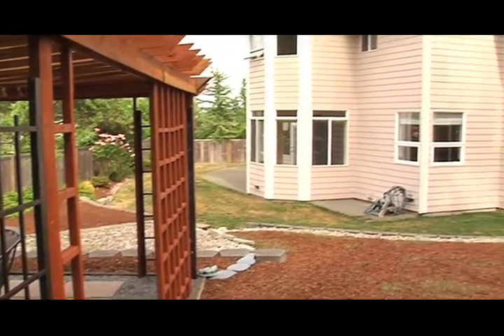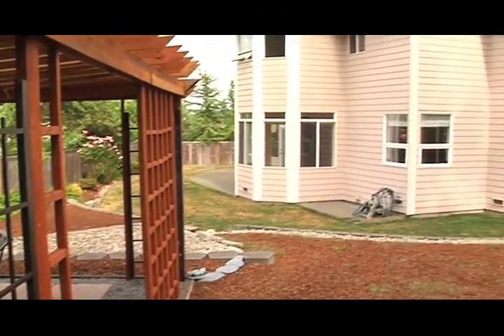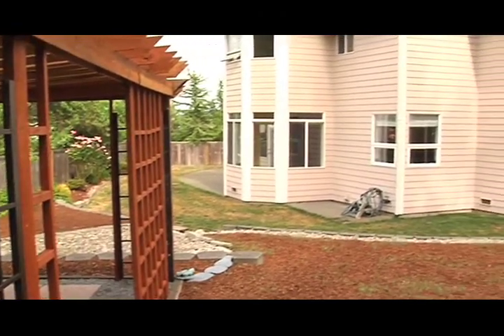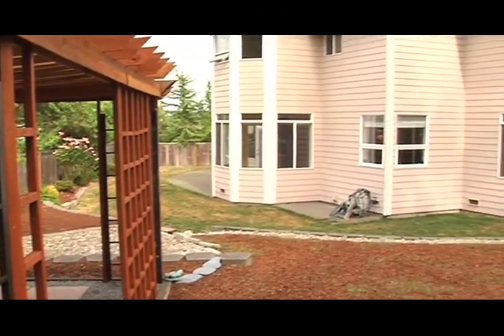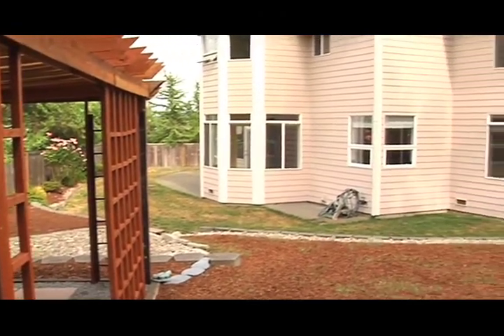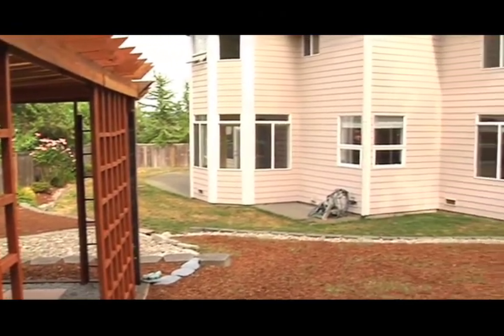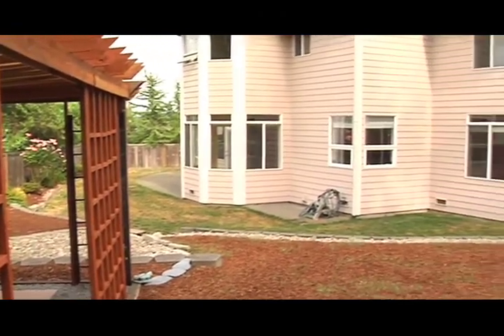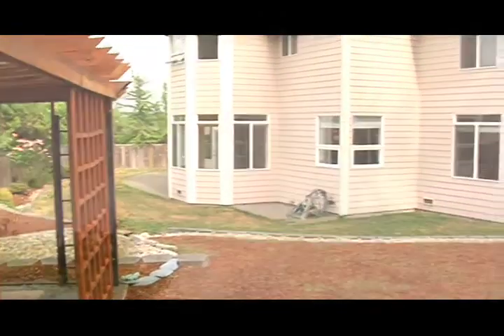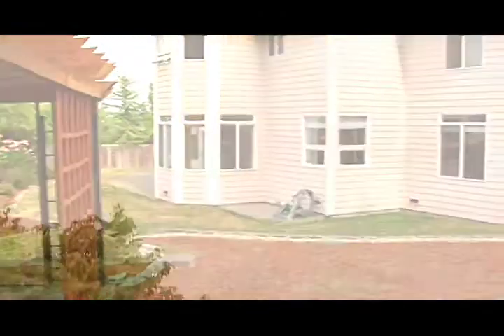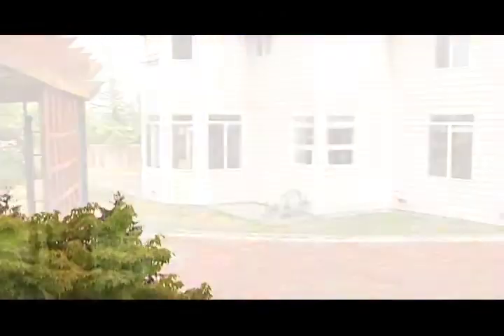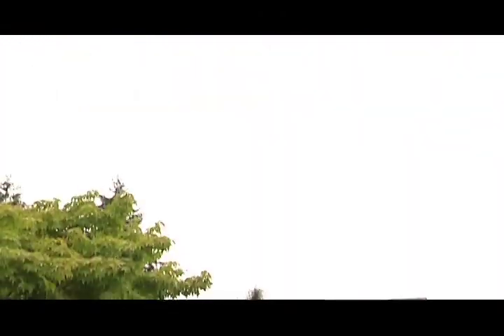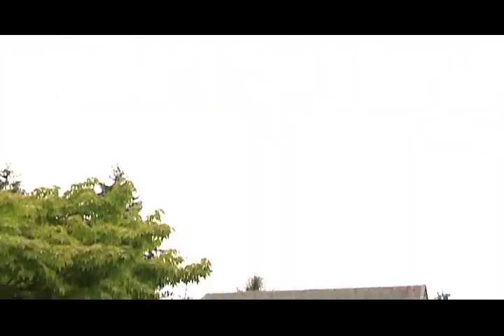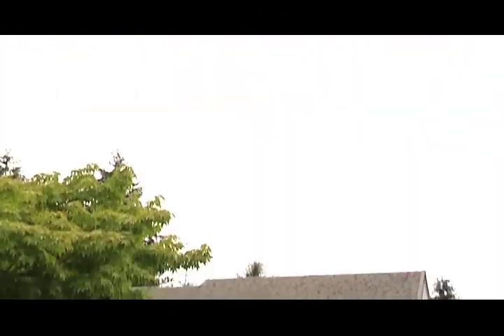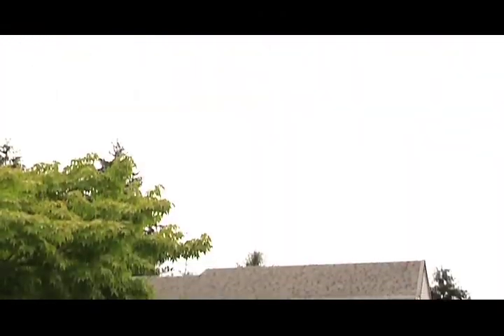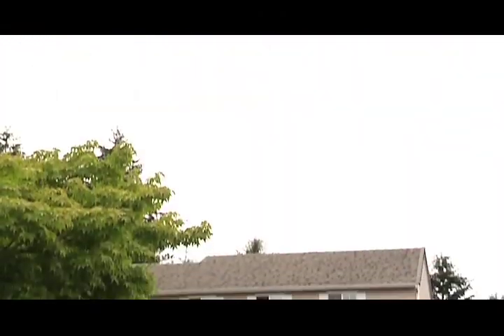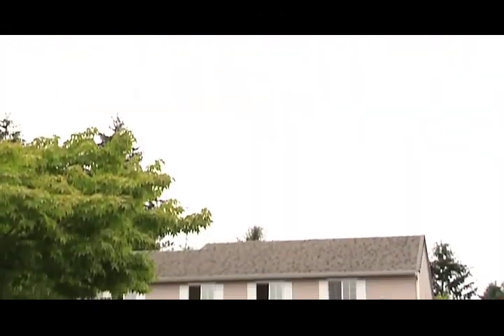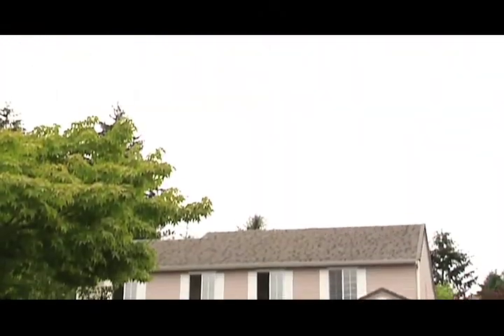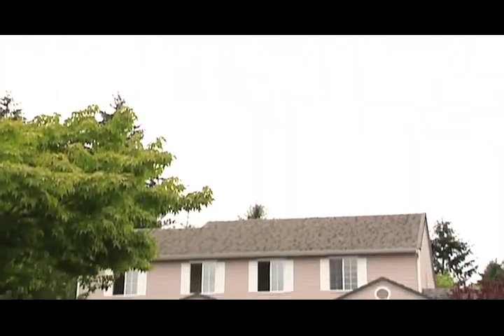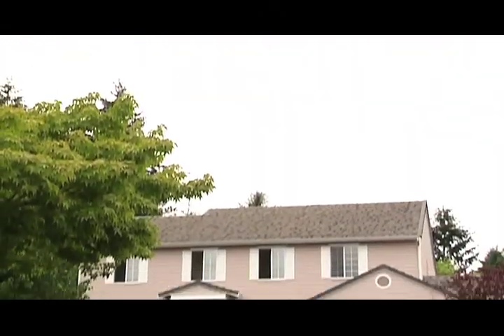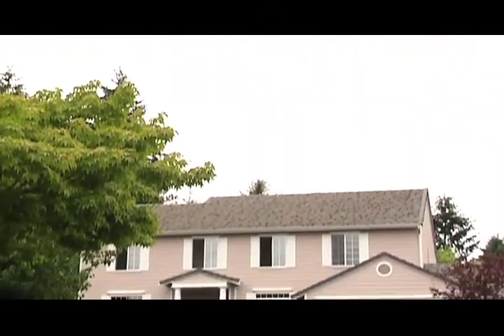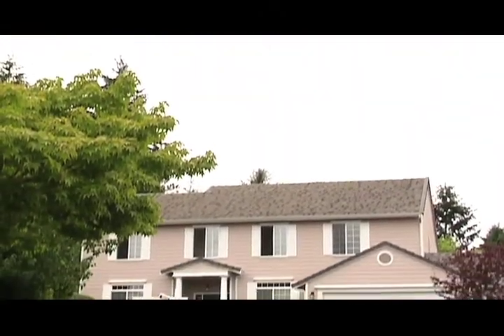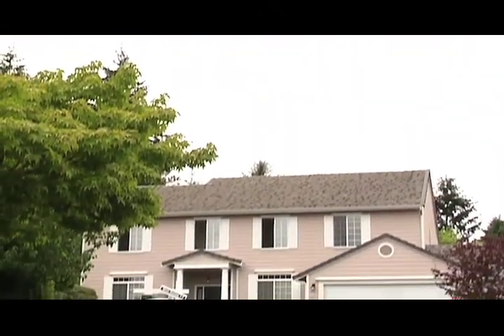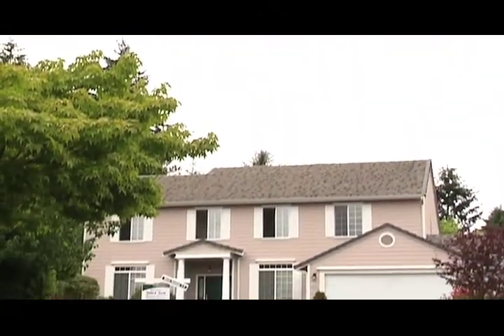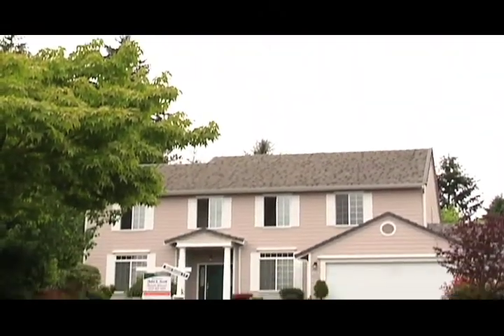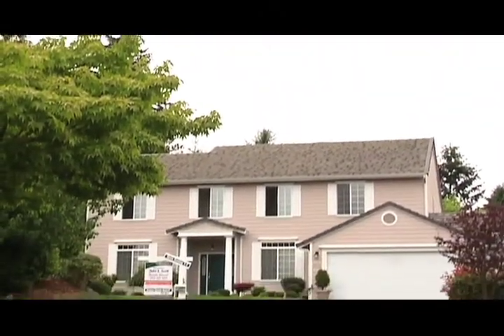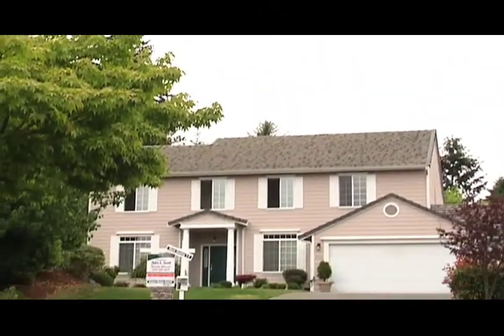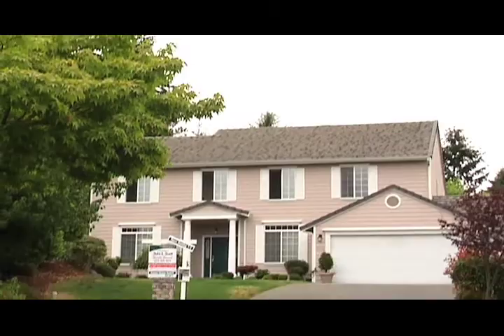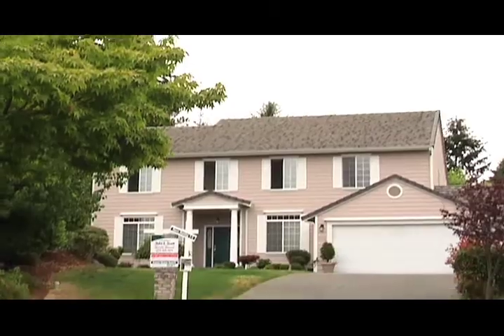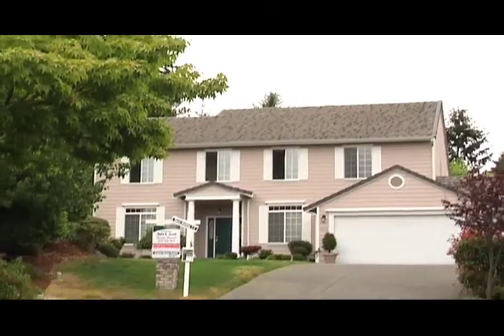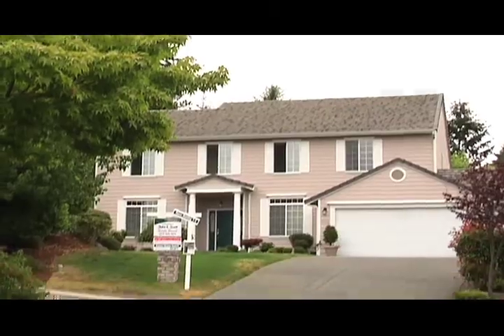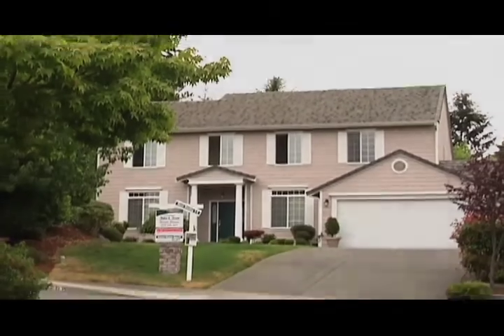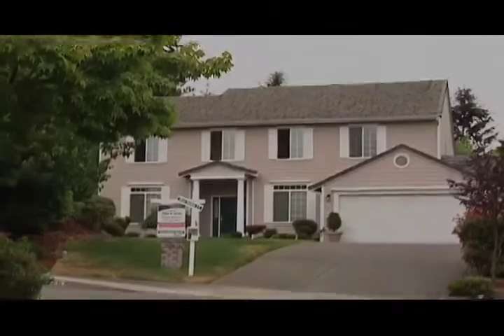There's nothing left to do except move in and start enjoying the lifestyle this home has to offer.